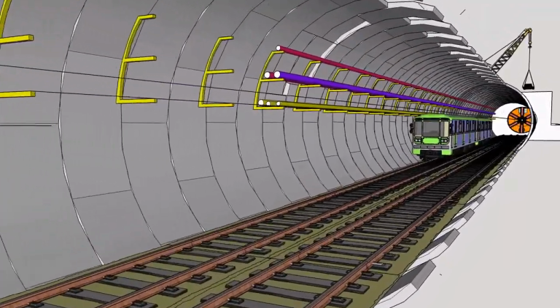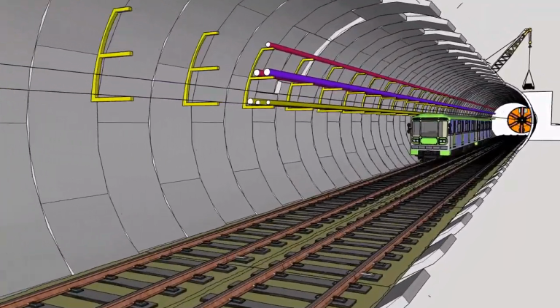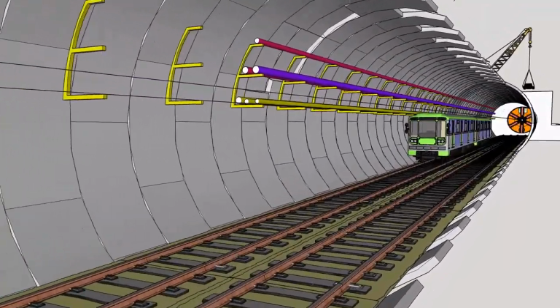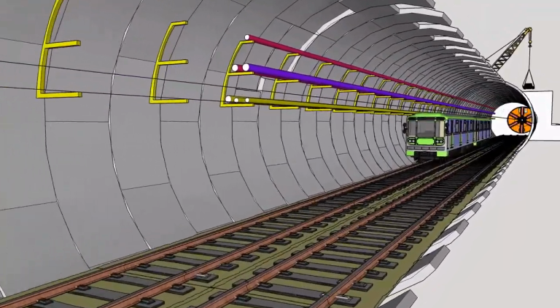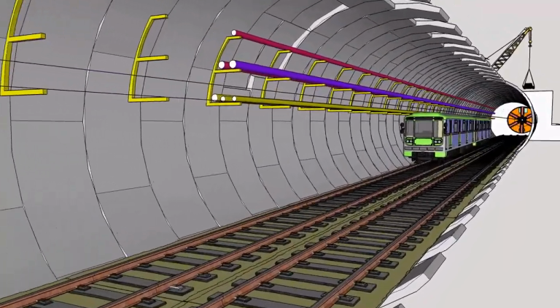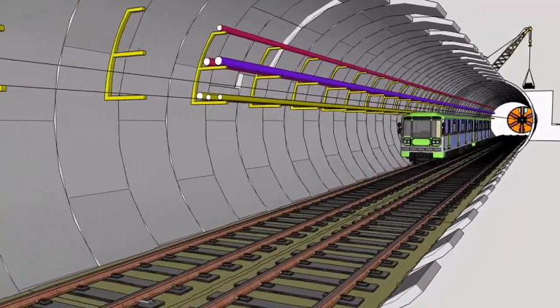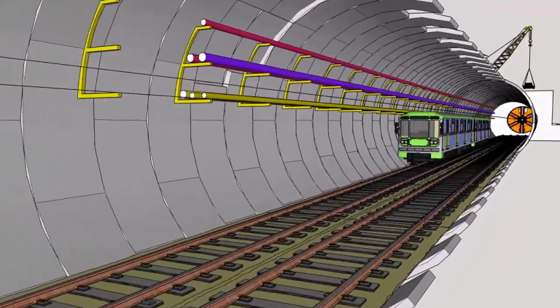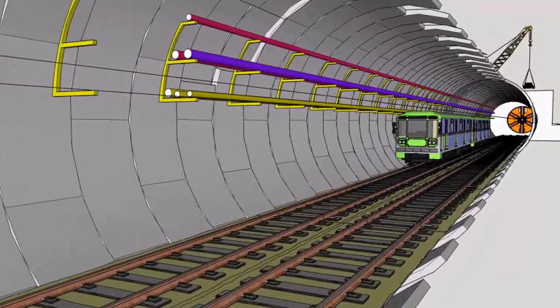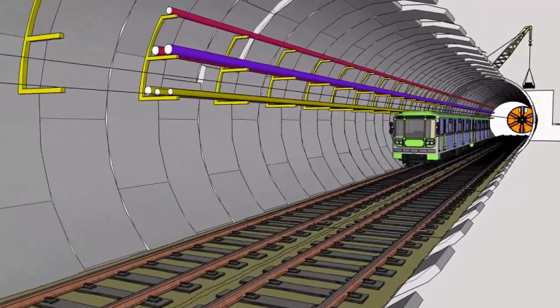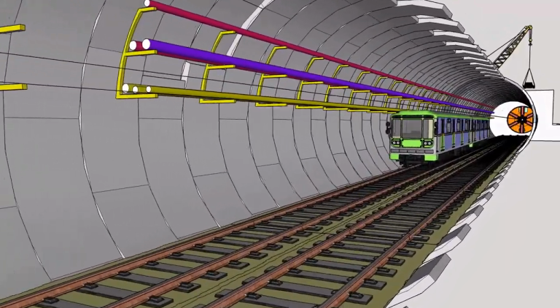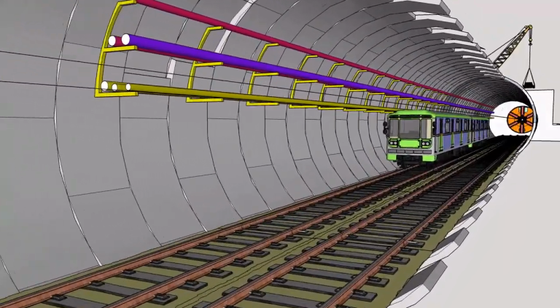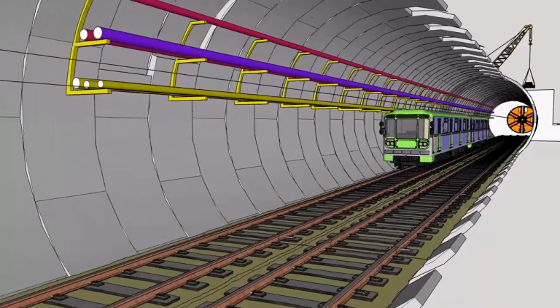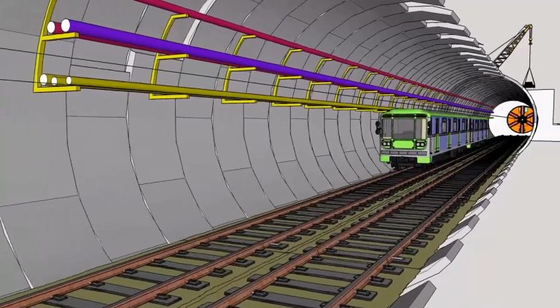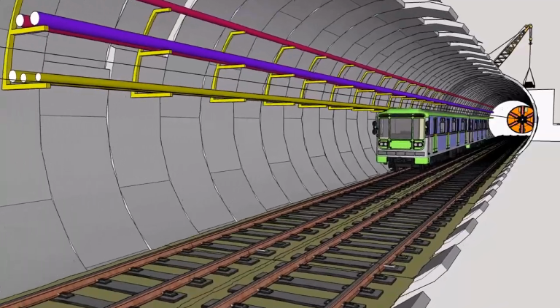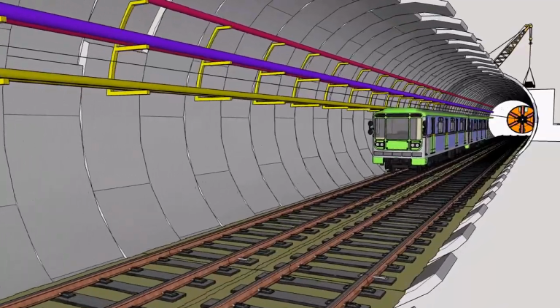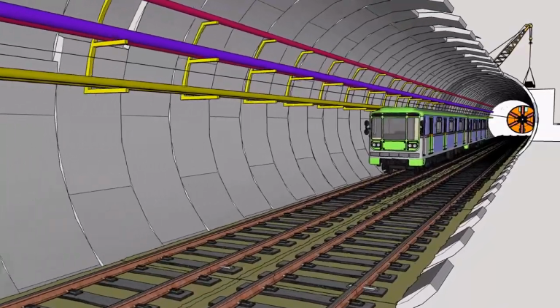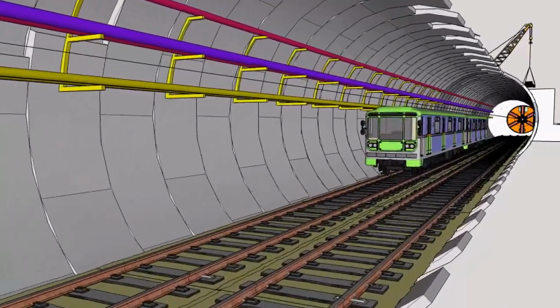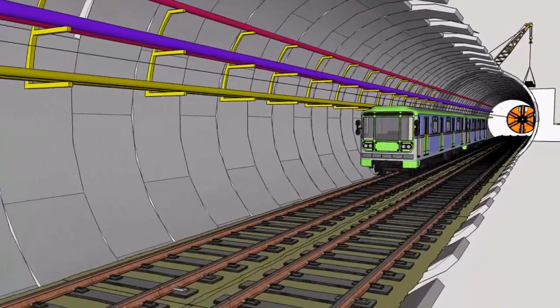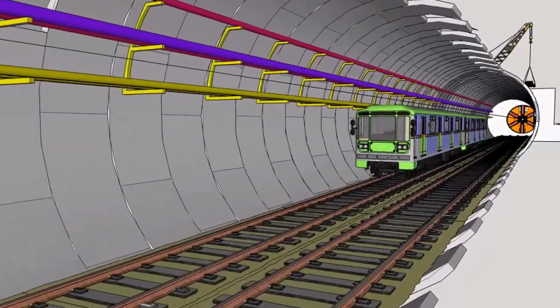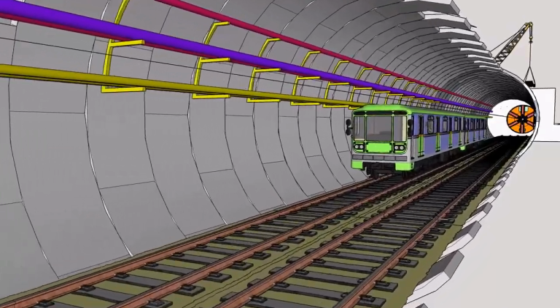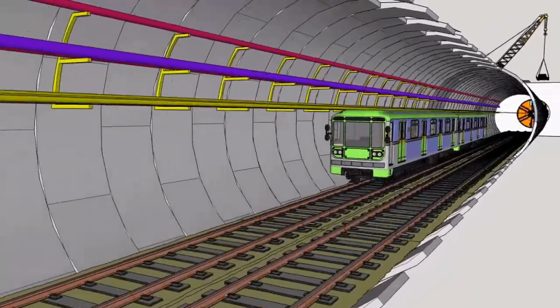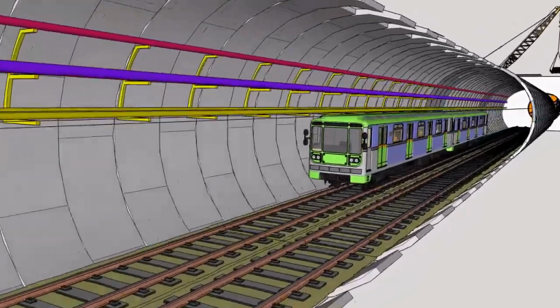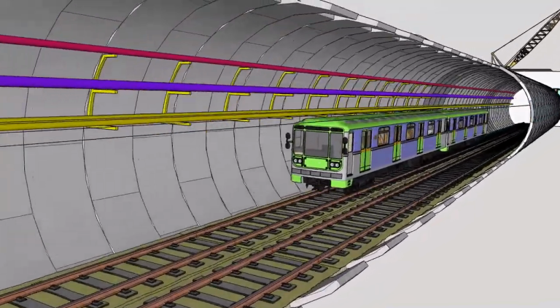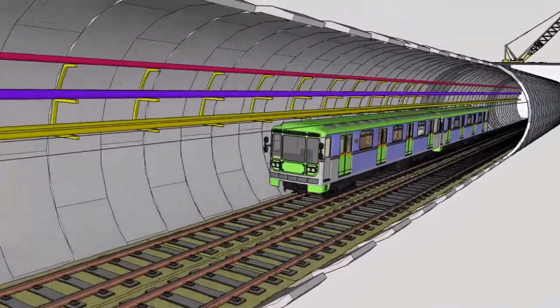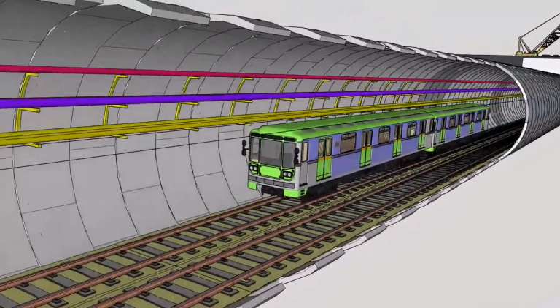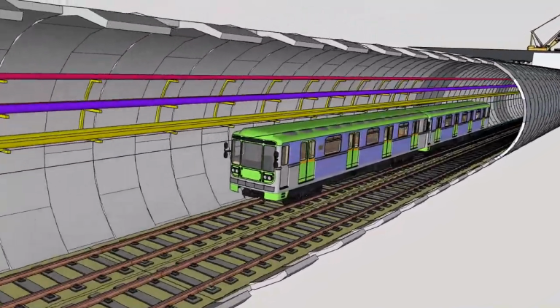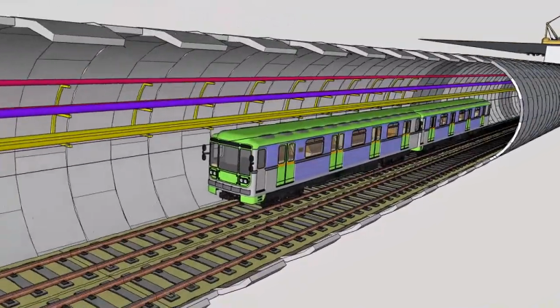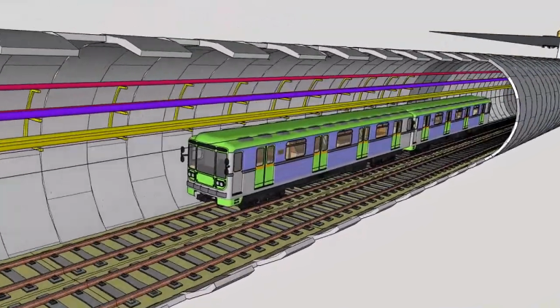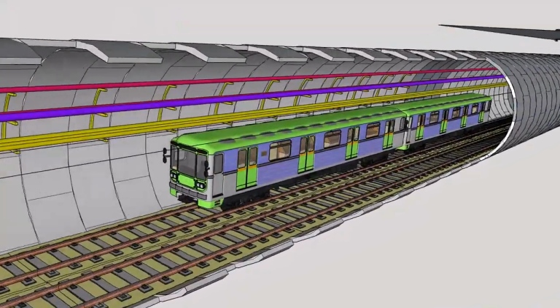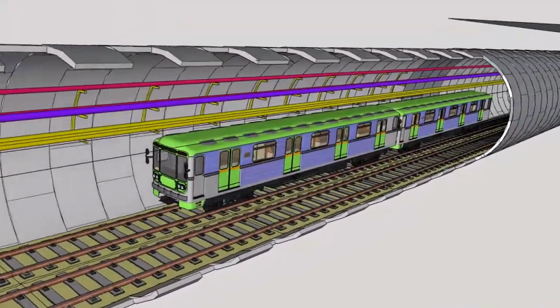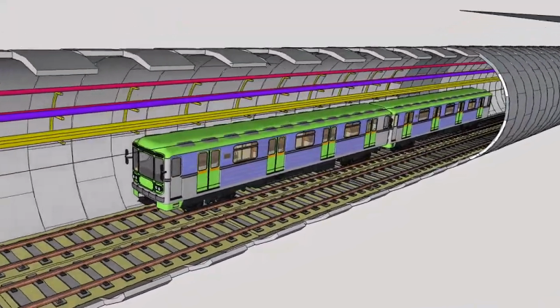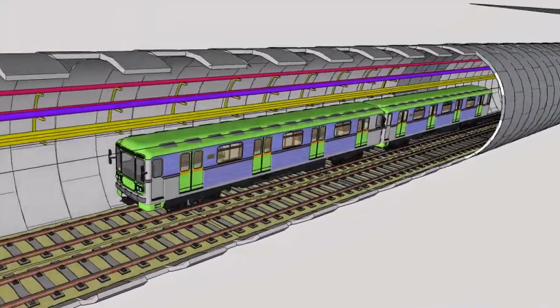Commissioning involves running trains to ensure the operational systems are functioning correctly.